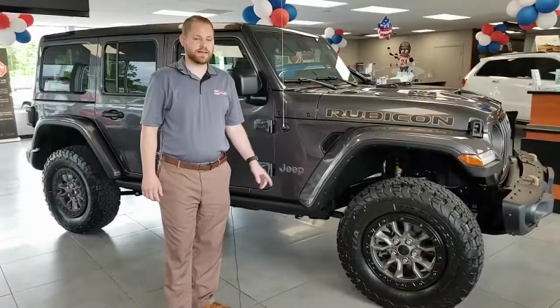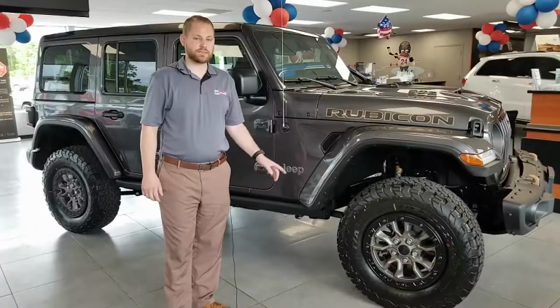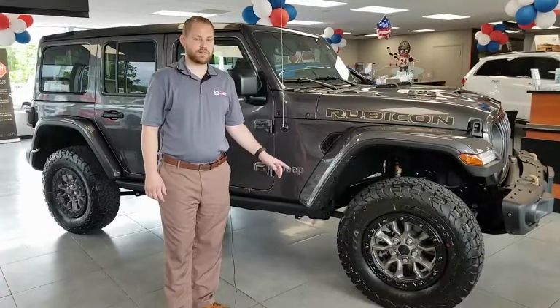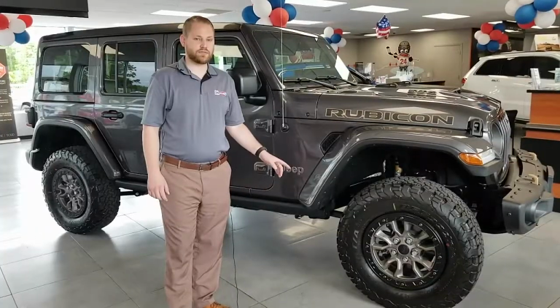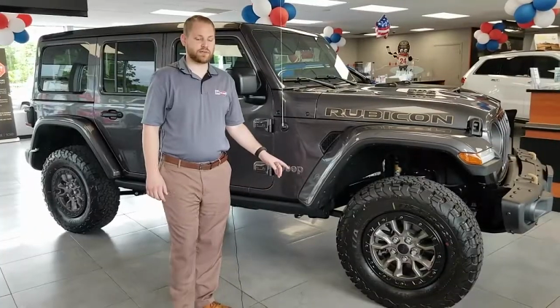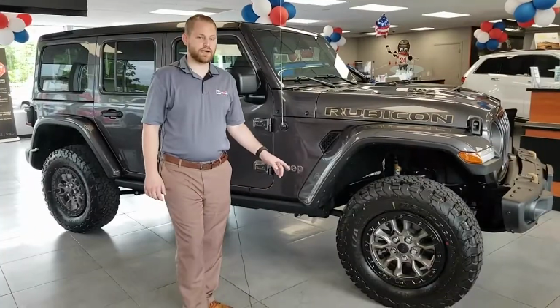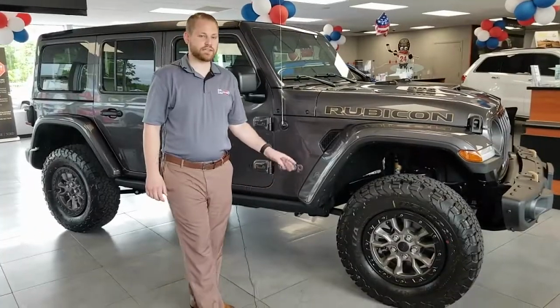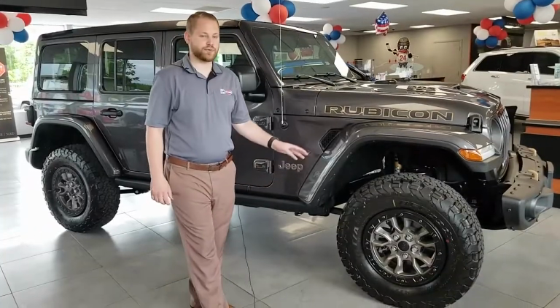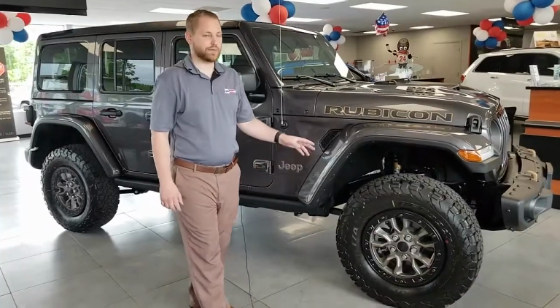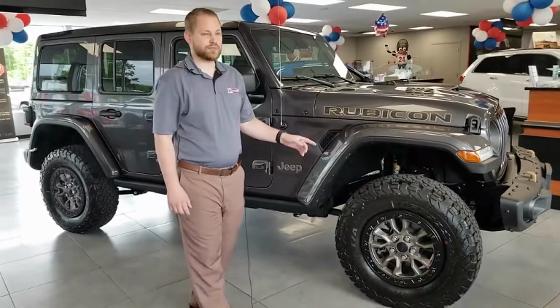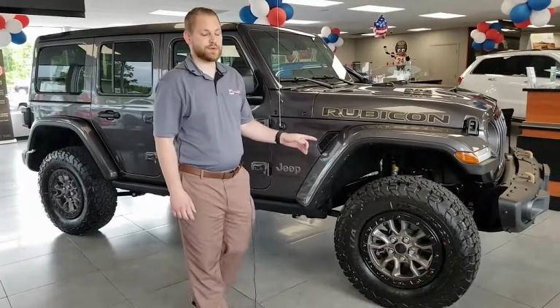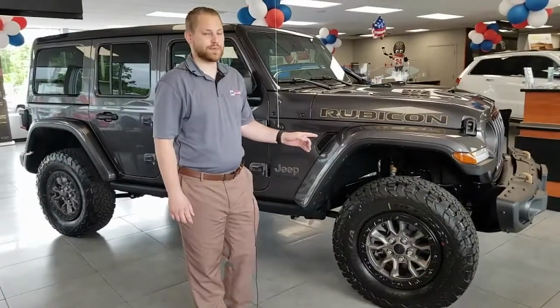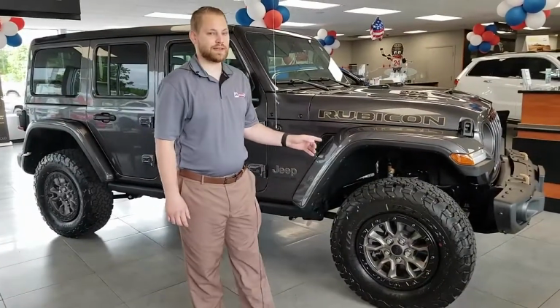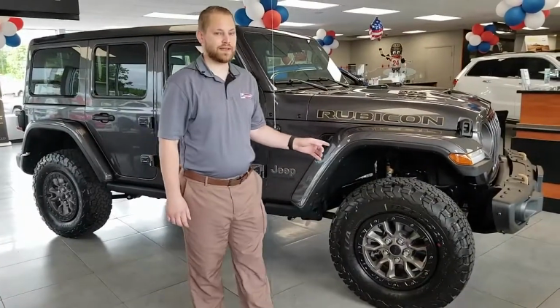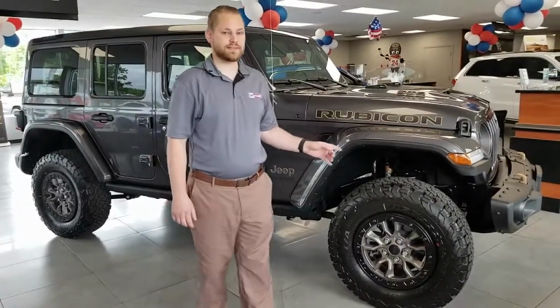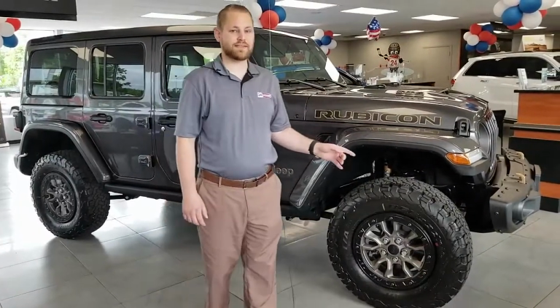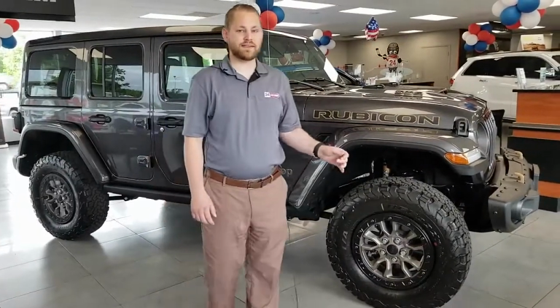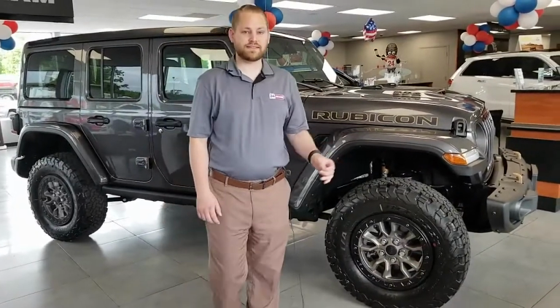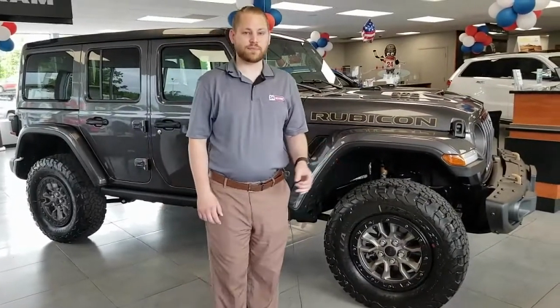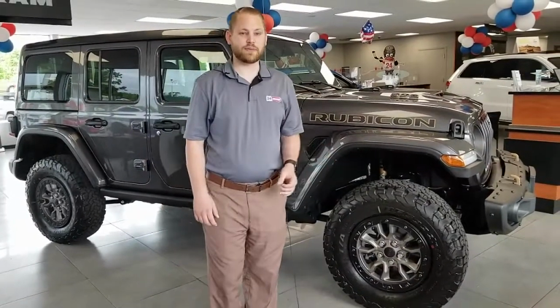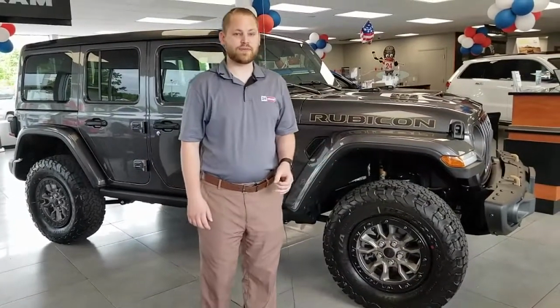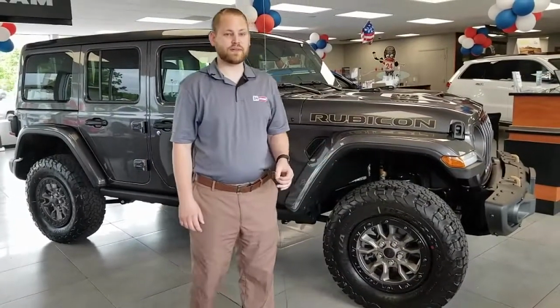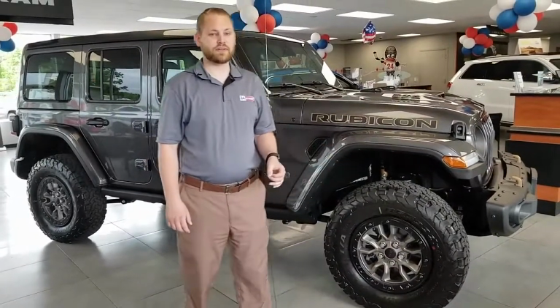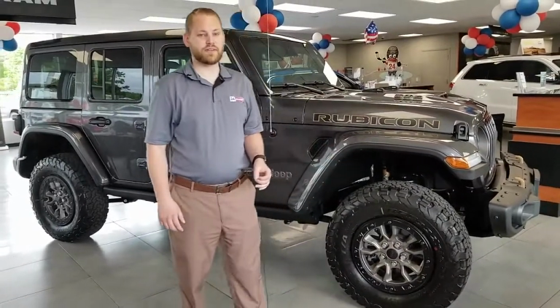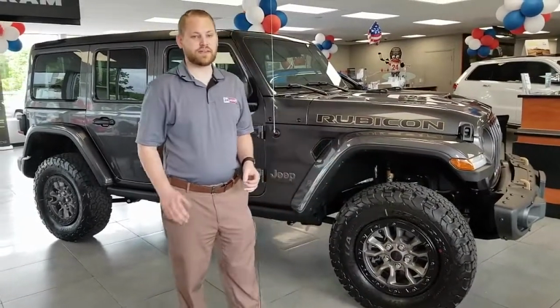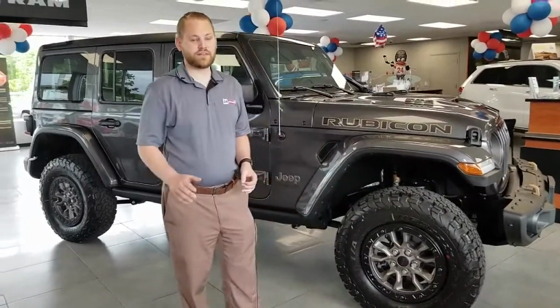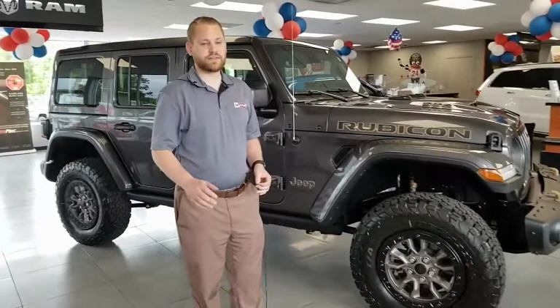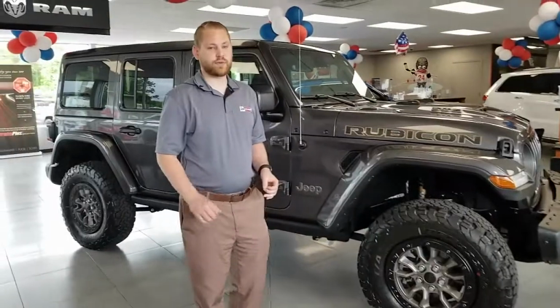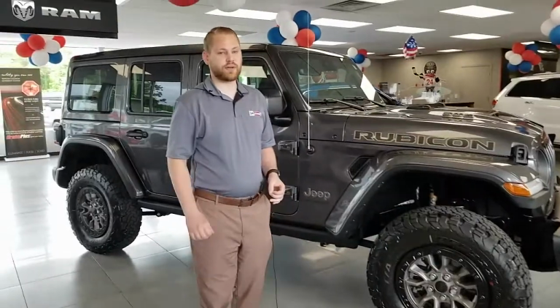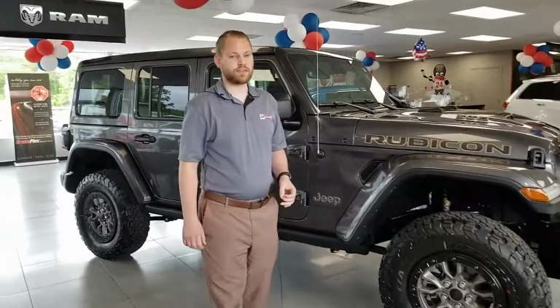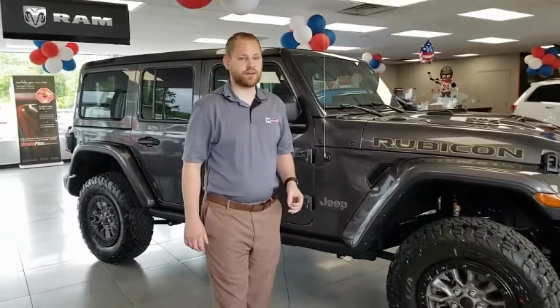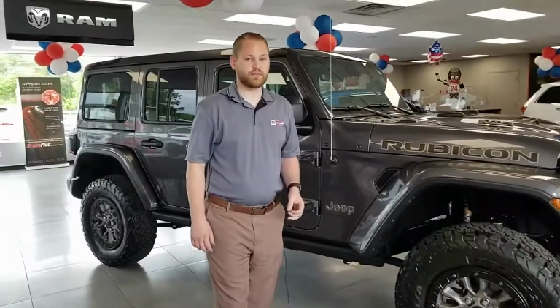It has the big off-road tires, steel bumpers, premium headlights. This is a premium vehicle — definitely something you want in your driveway.